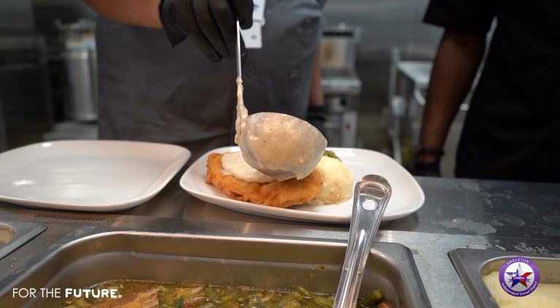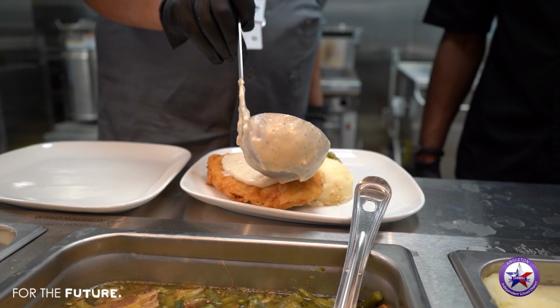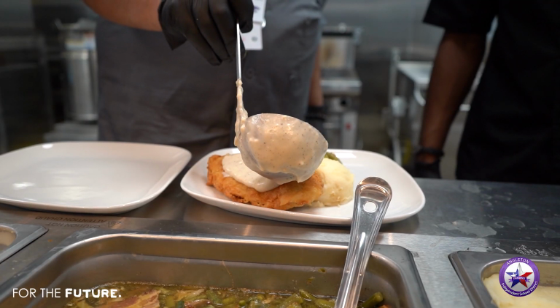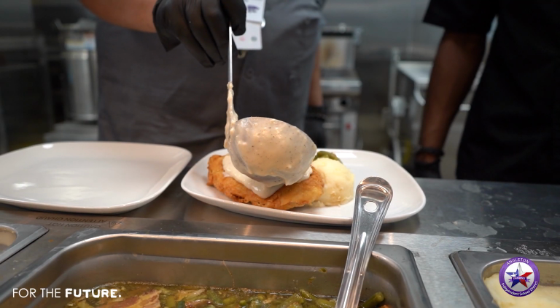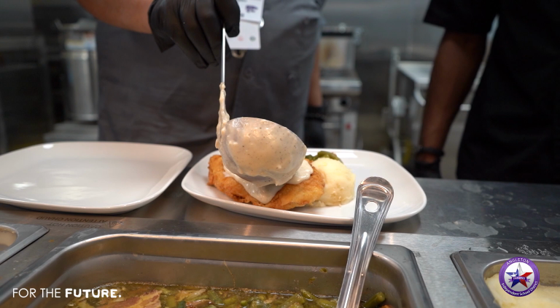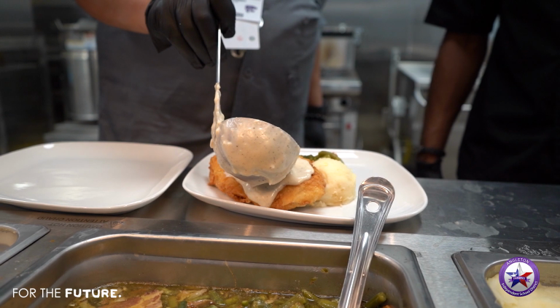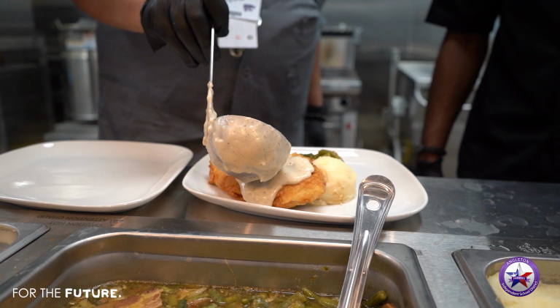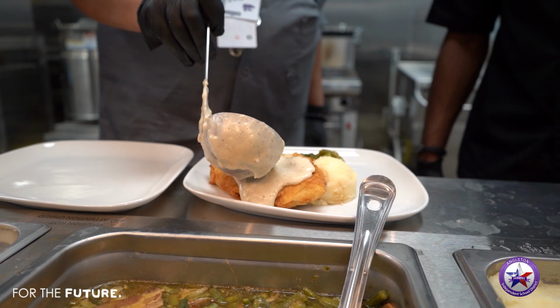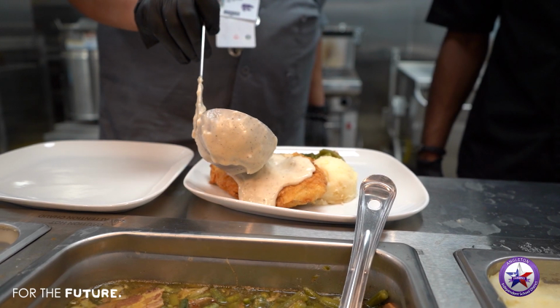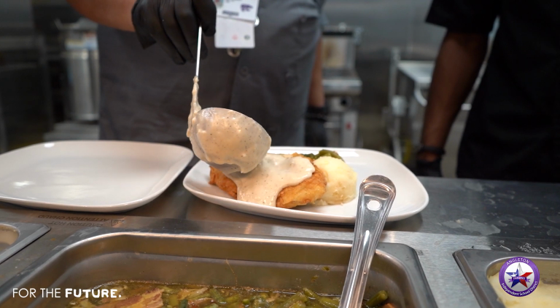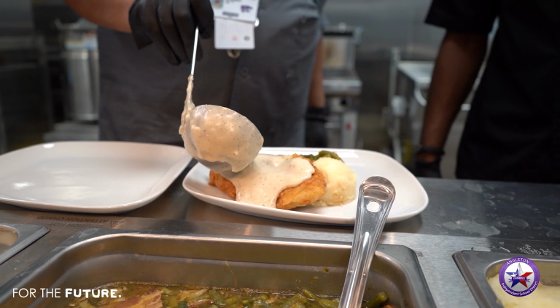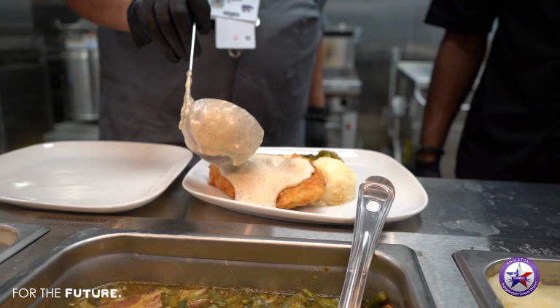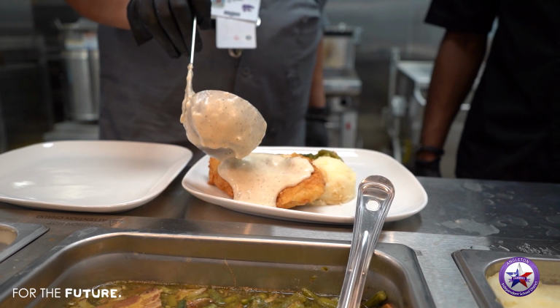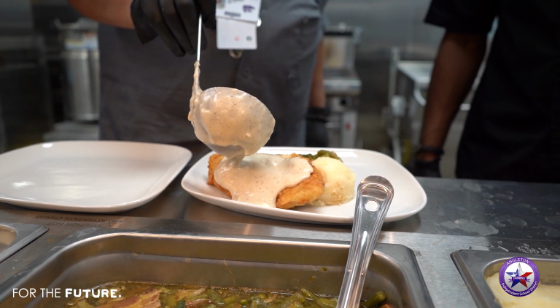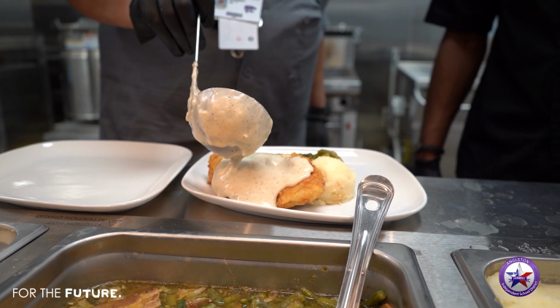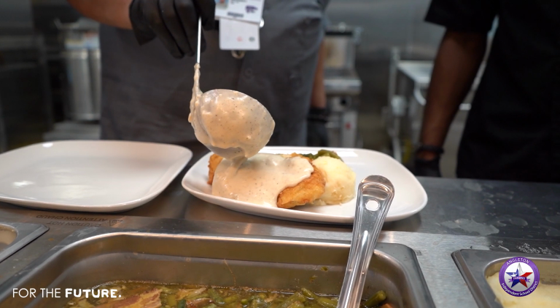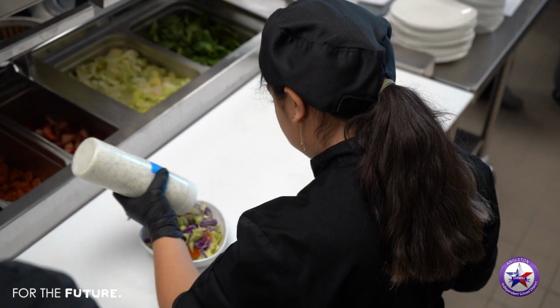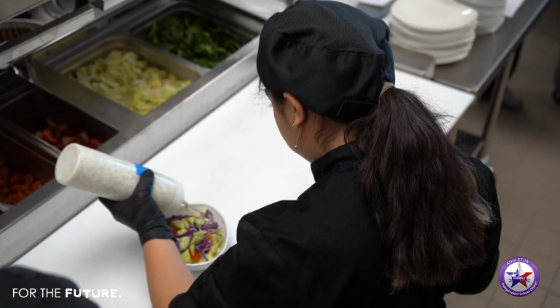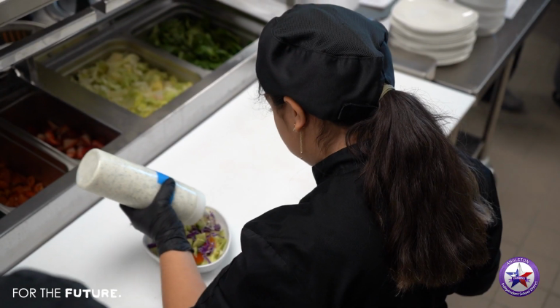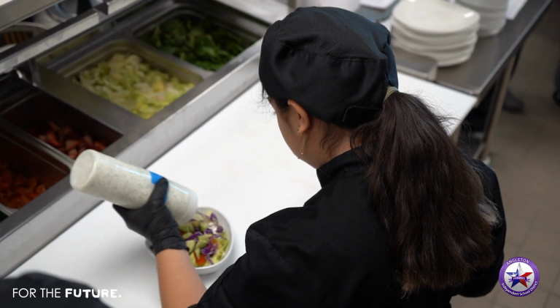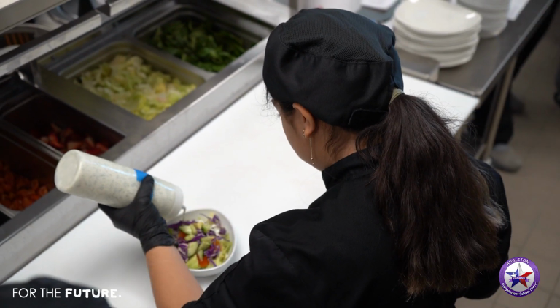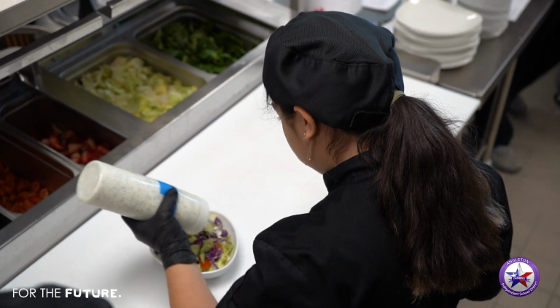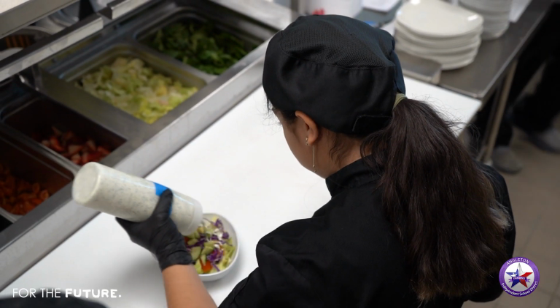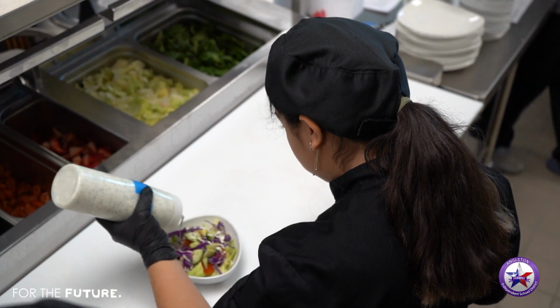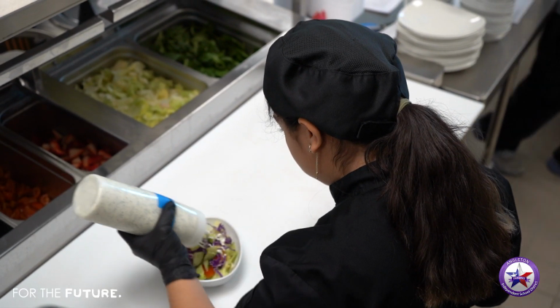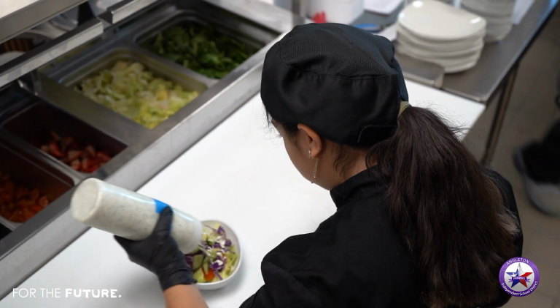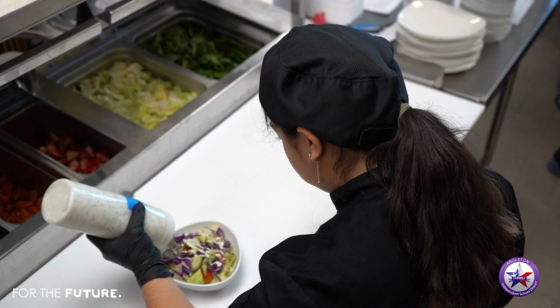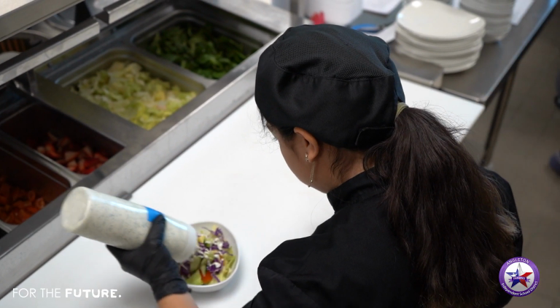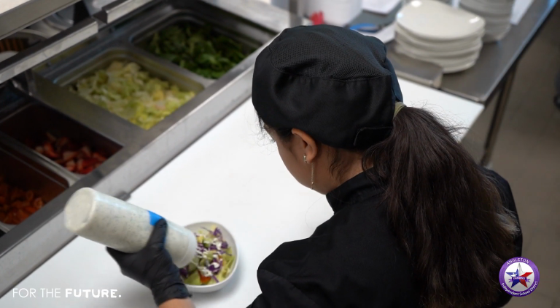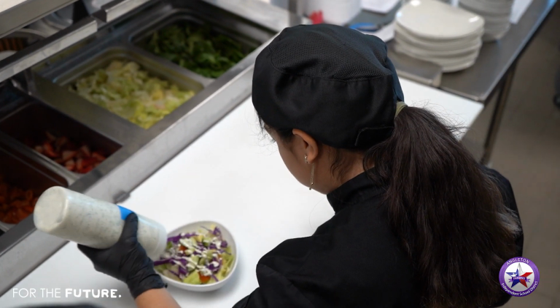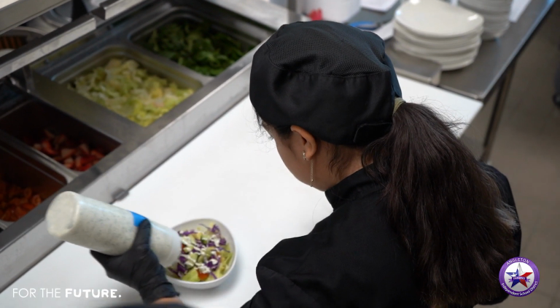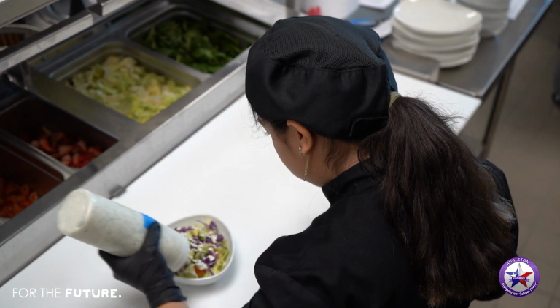Service out front — everything that they would see in the restaurant industry. We just have a wonderful facility here to be able to show them that.